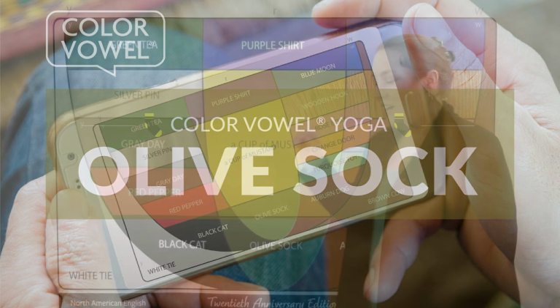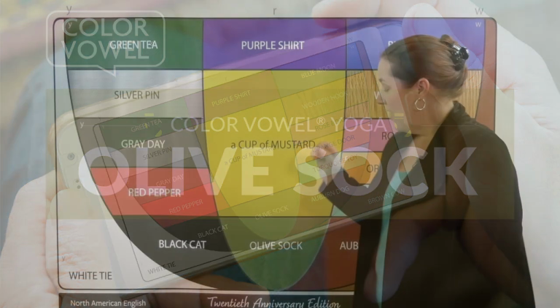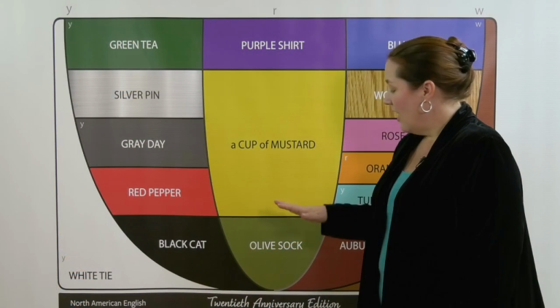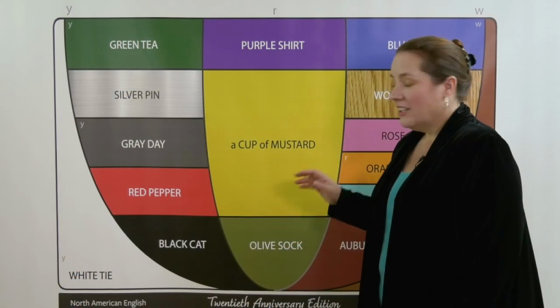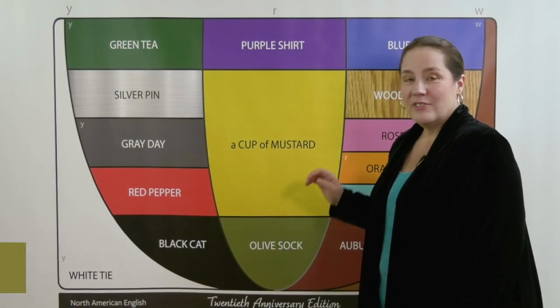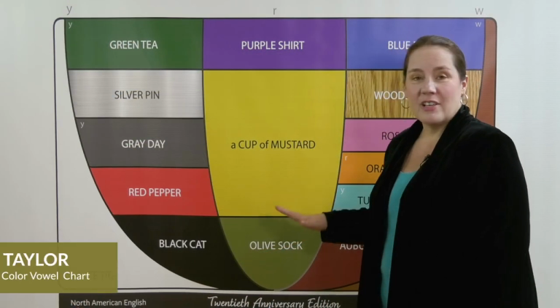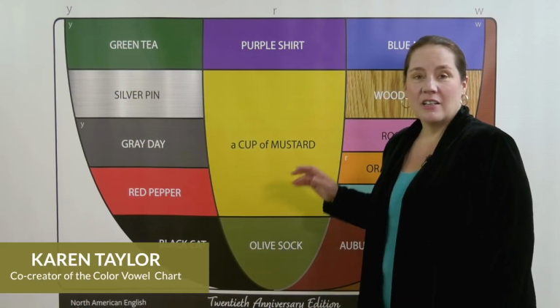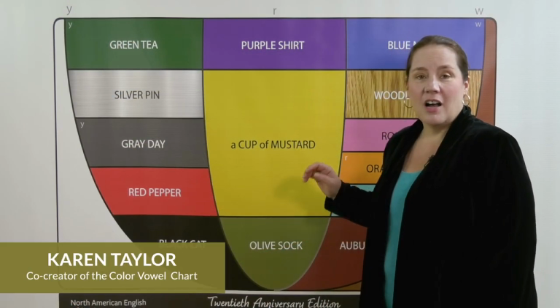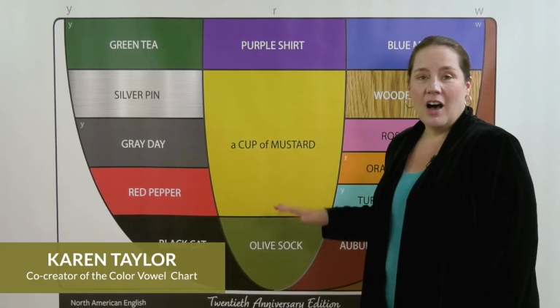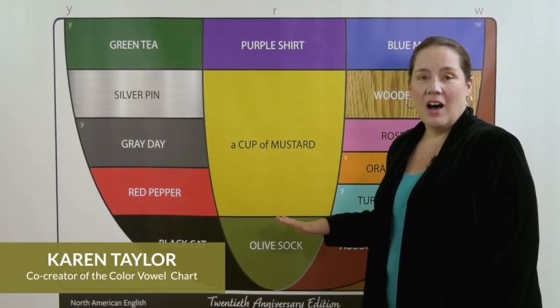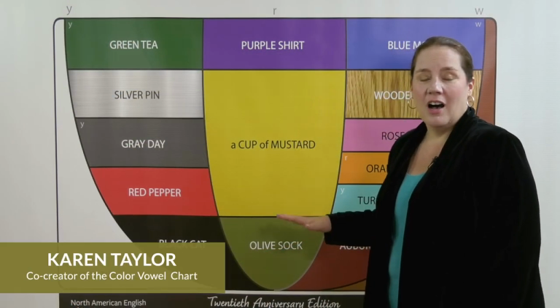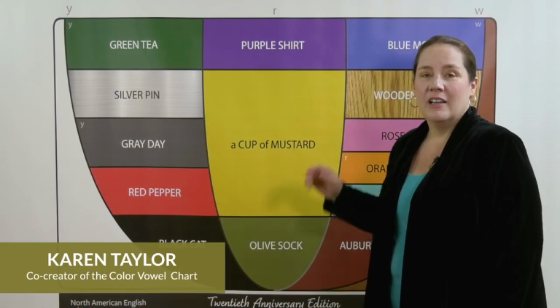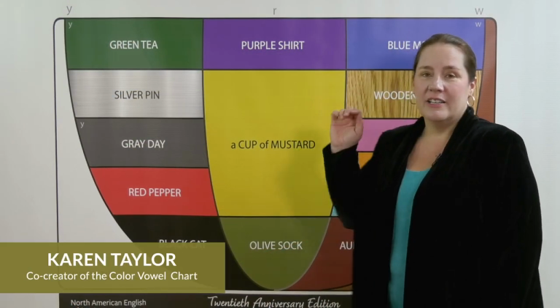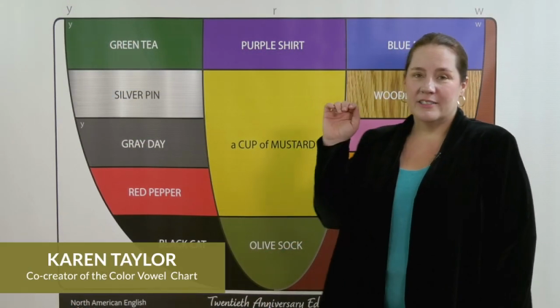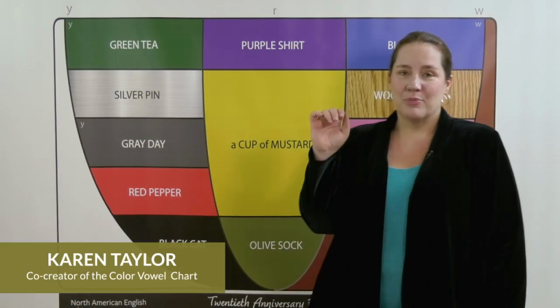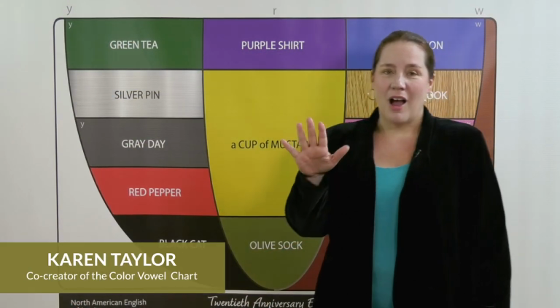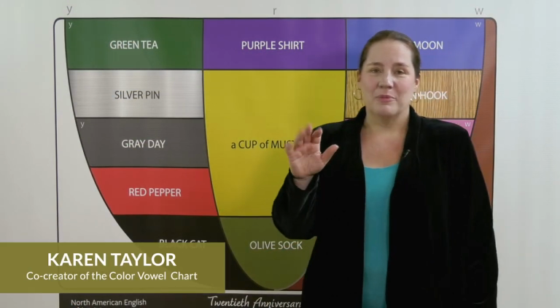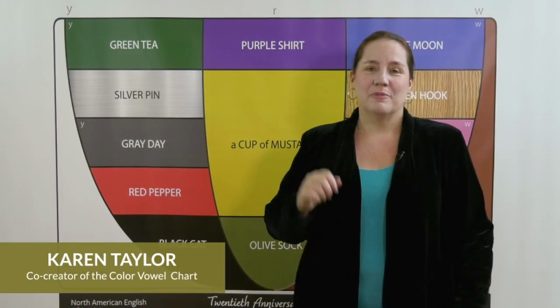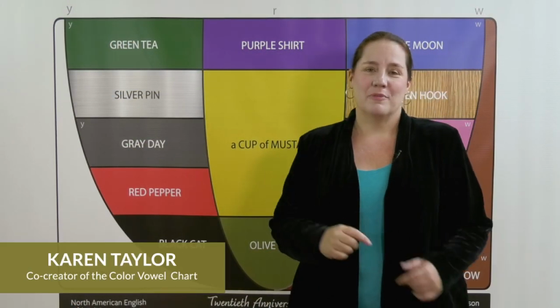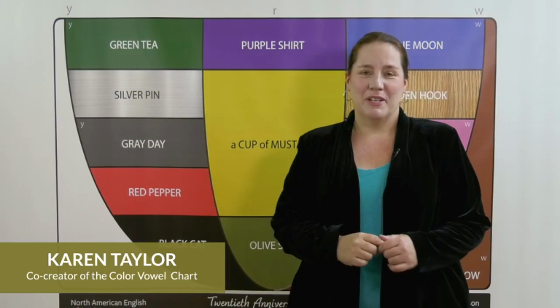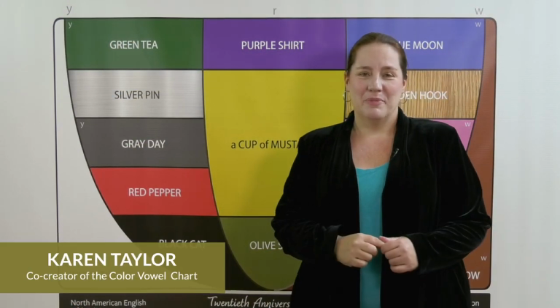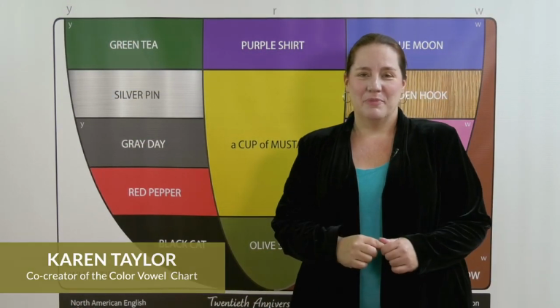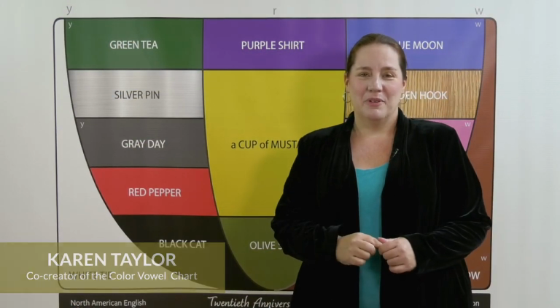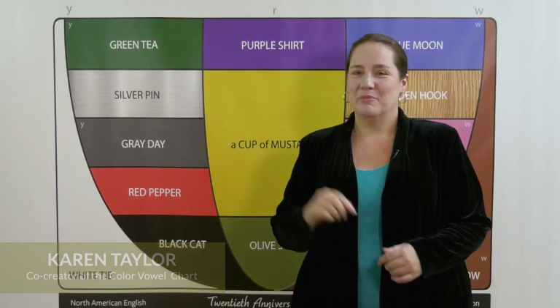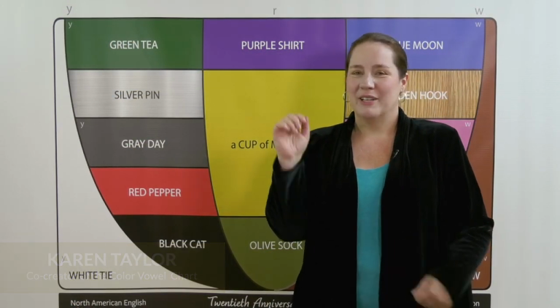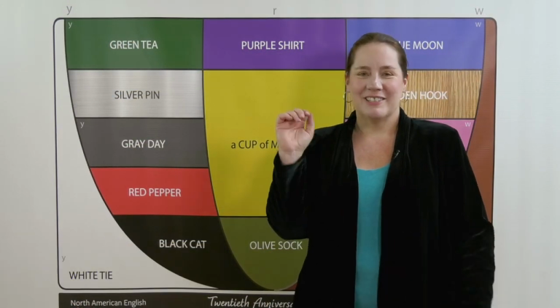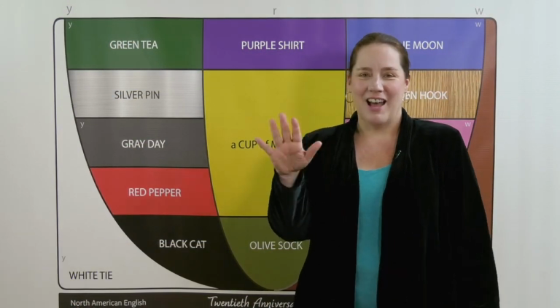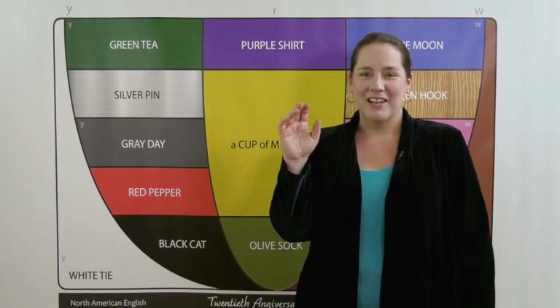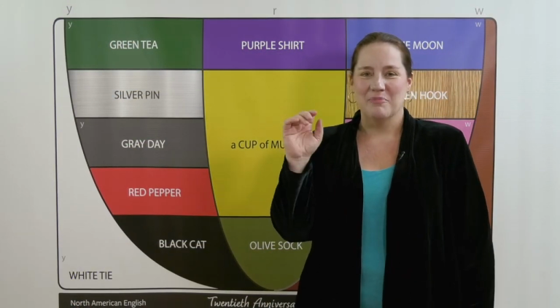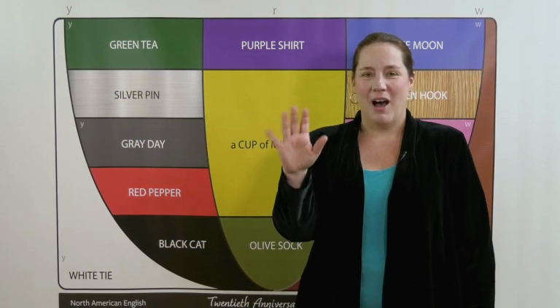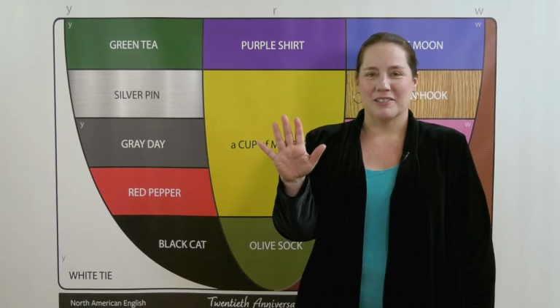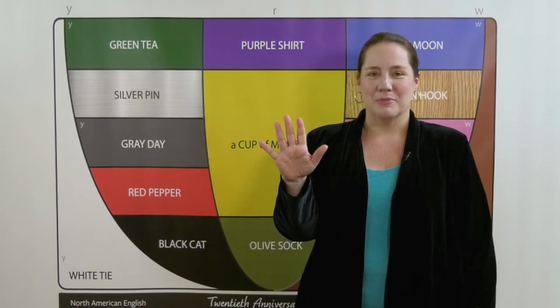The olive-sock sound is a problem for many people, but it's not impossible.